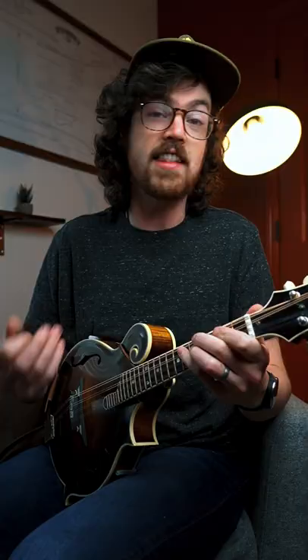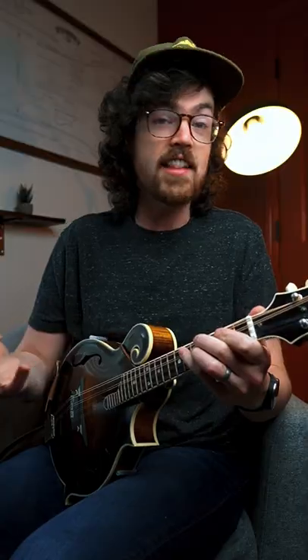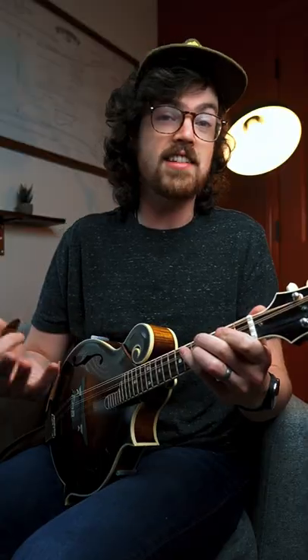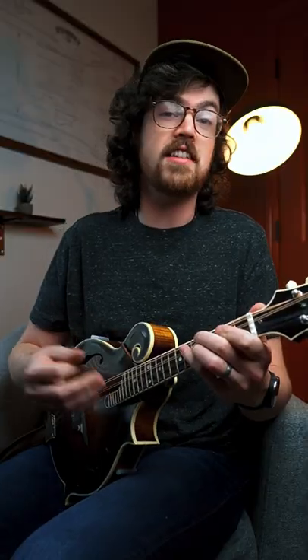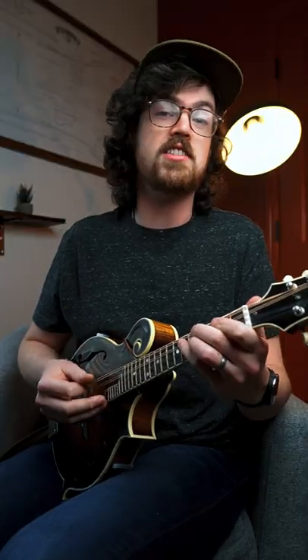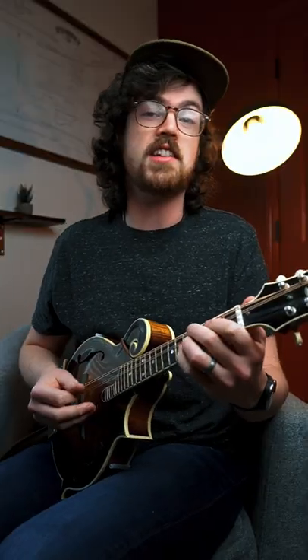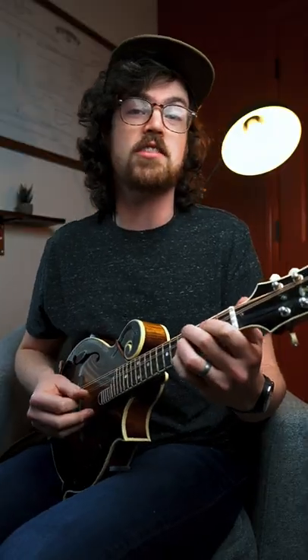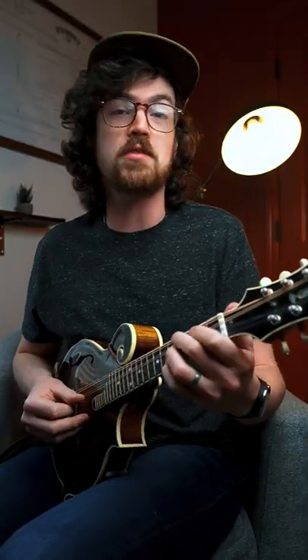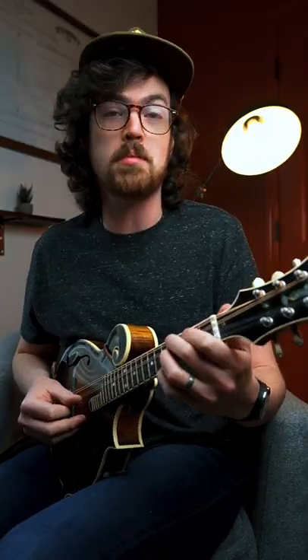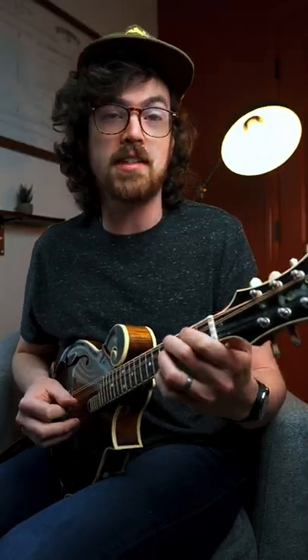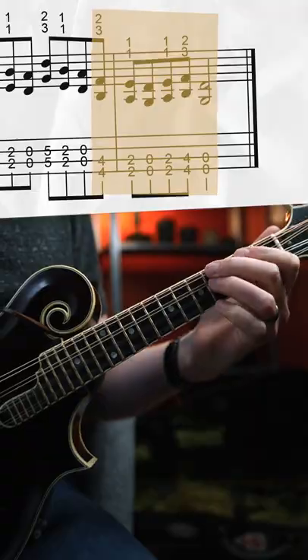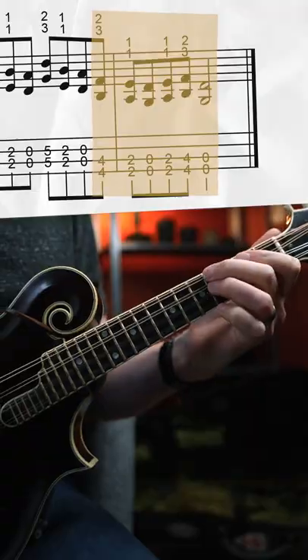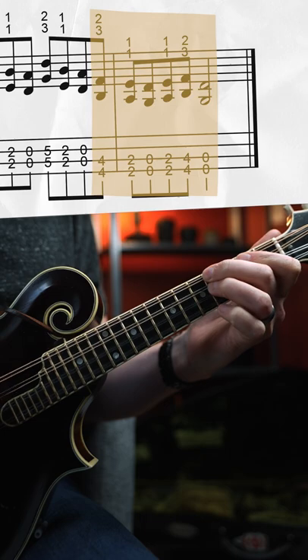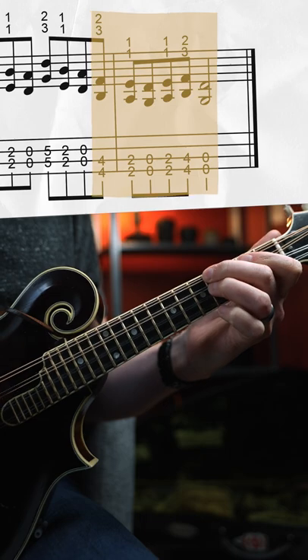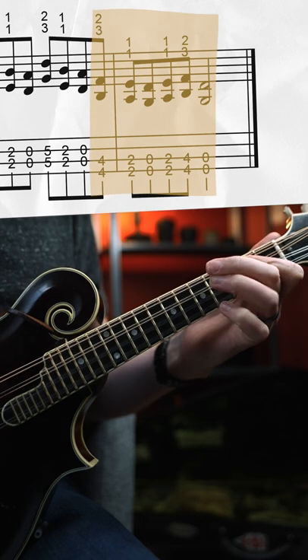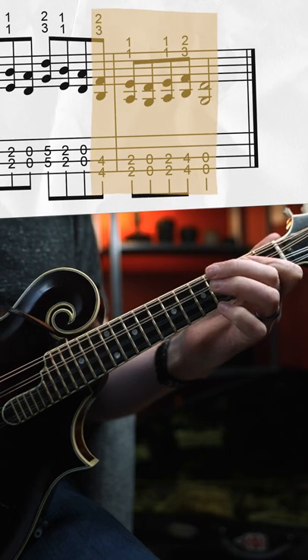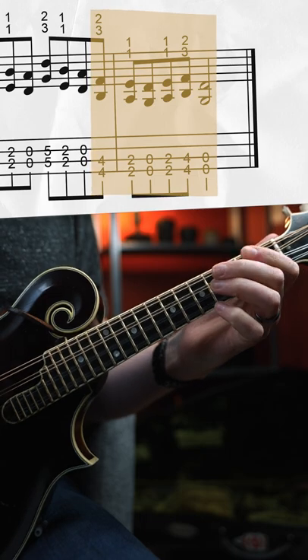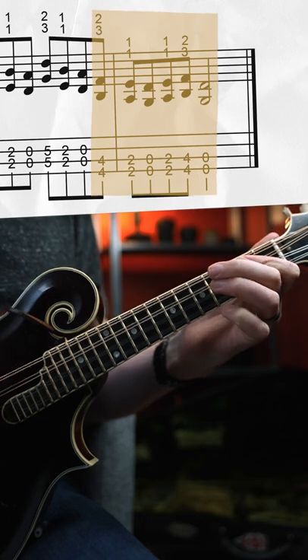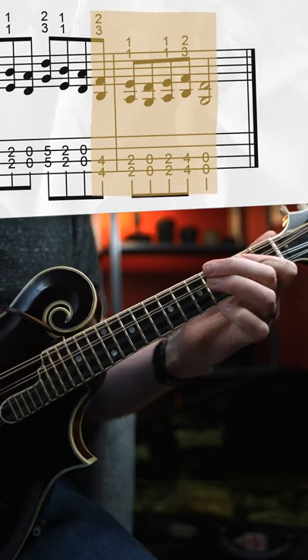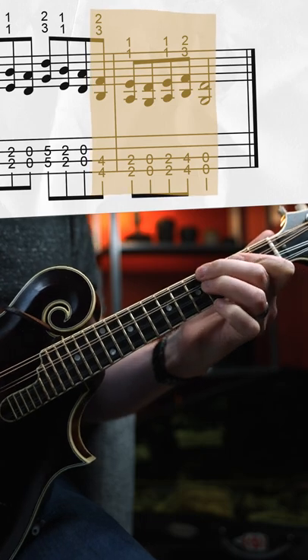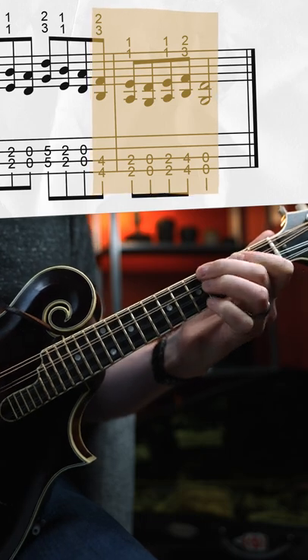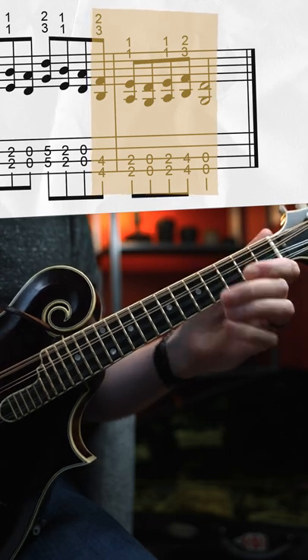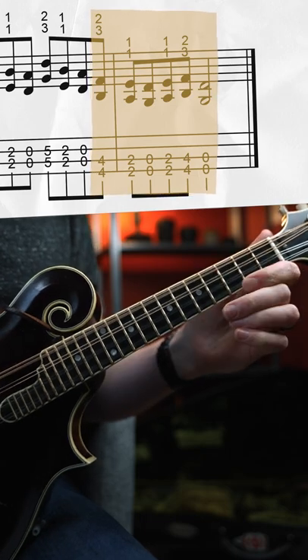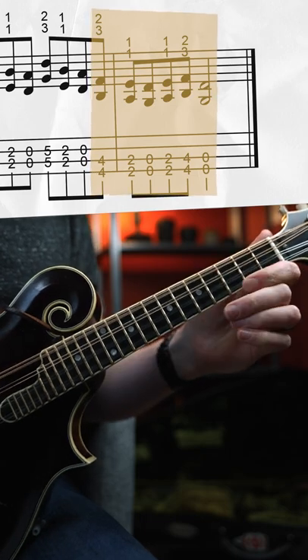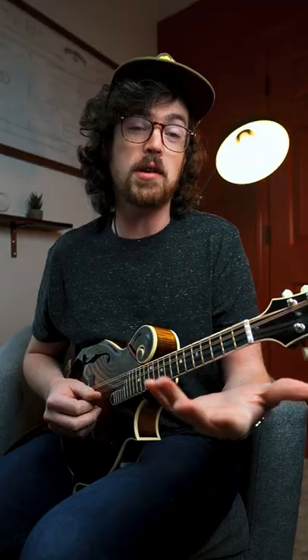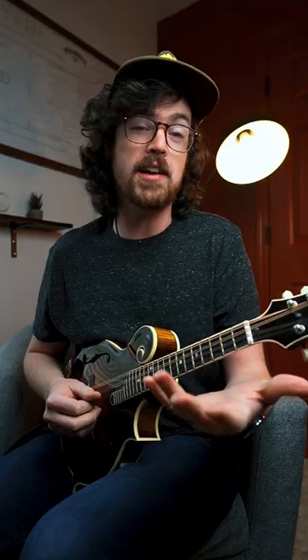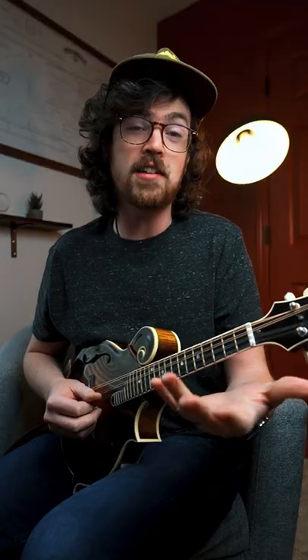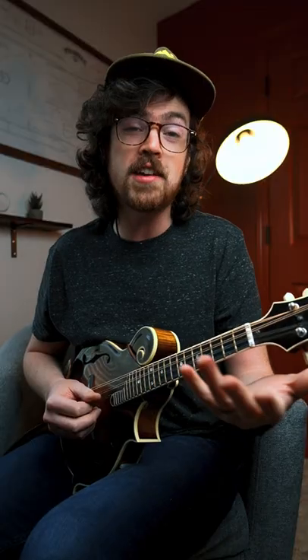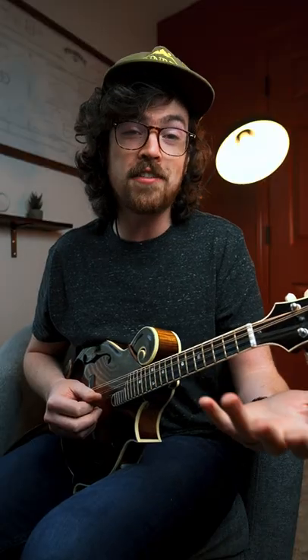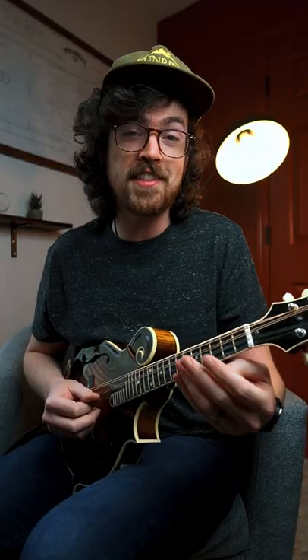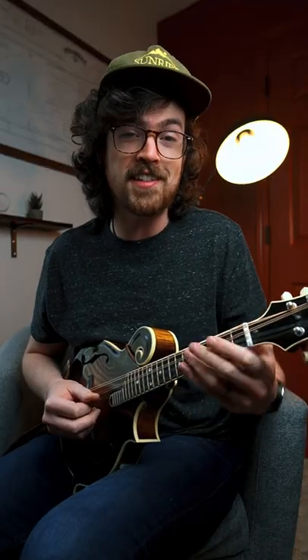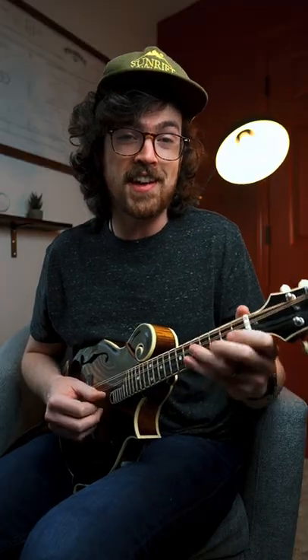And then lastly on the G and D strings we'll play this. String them all together and you get a fifths lick.